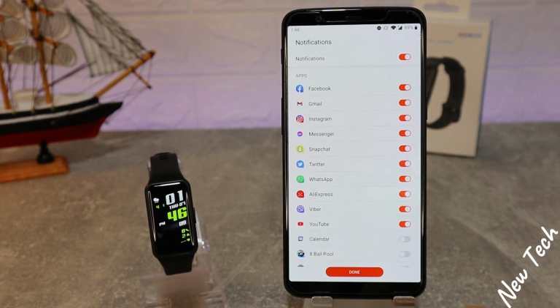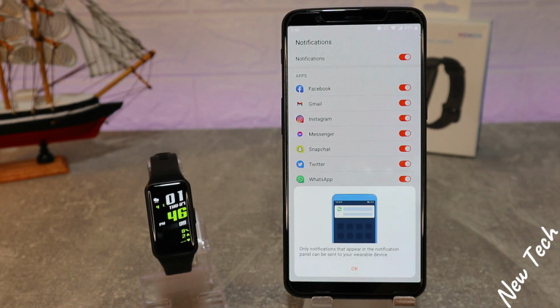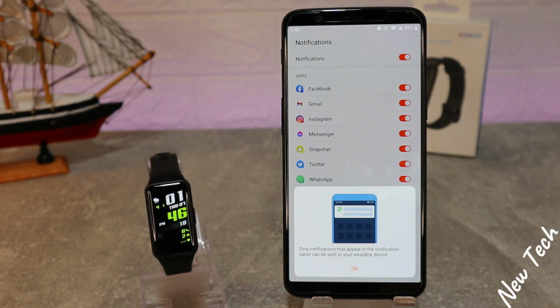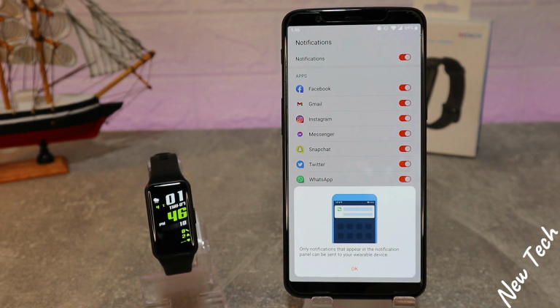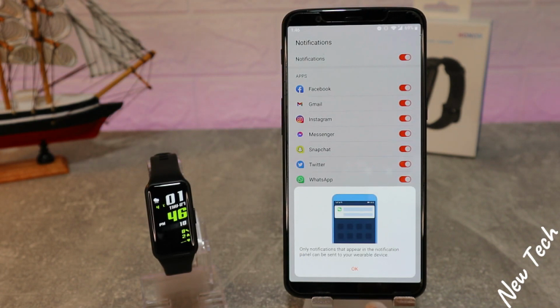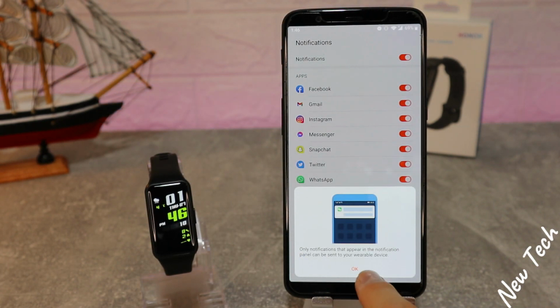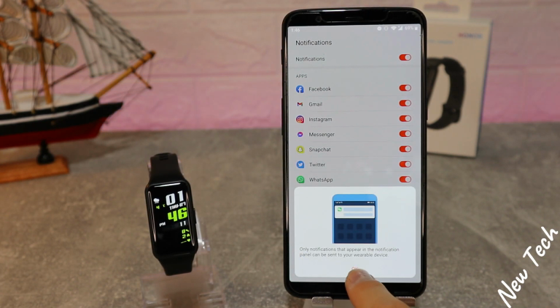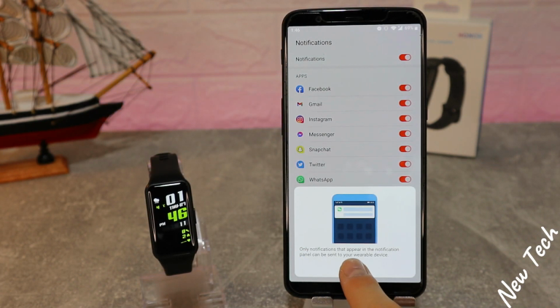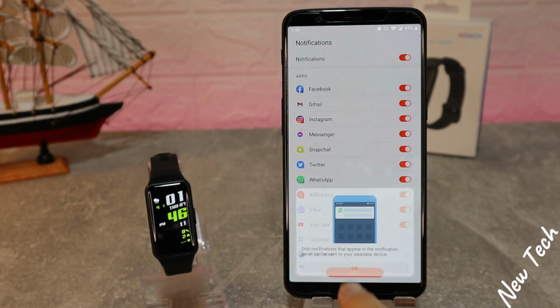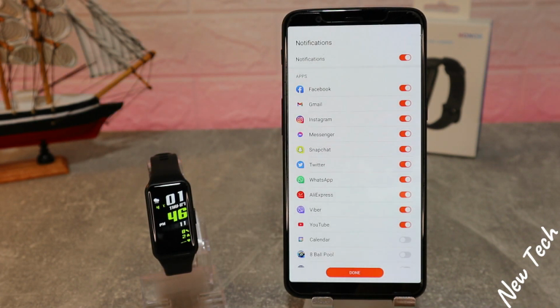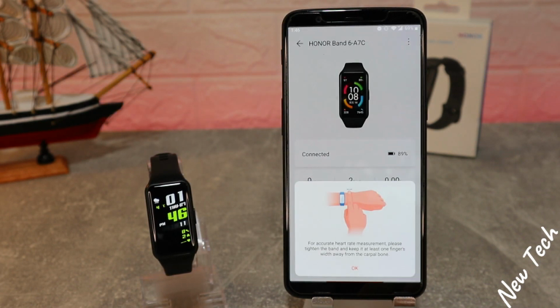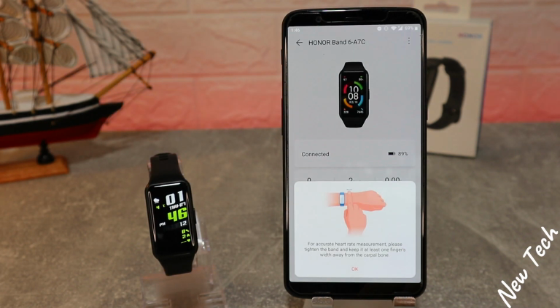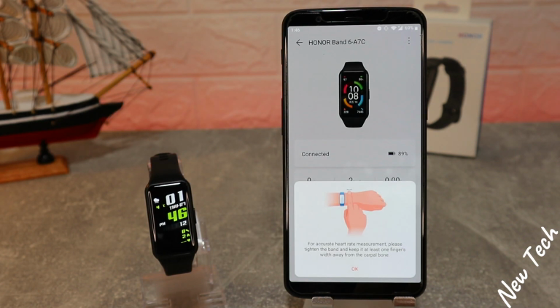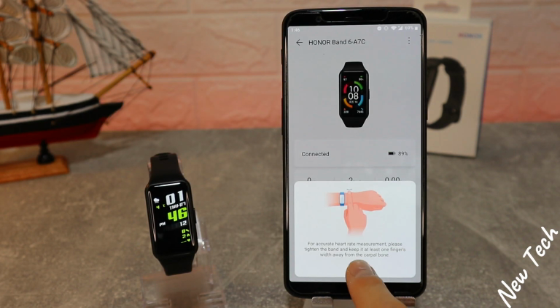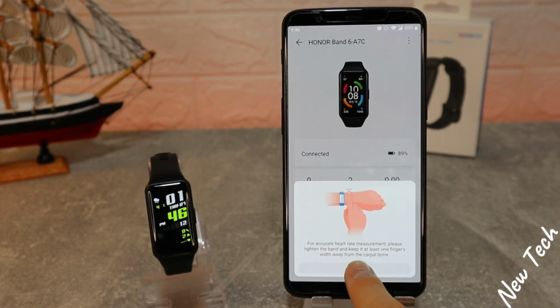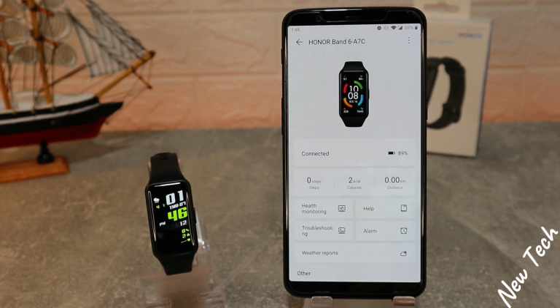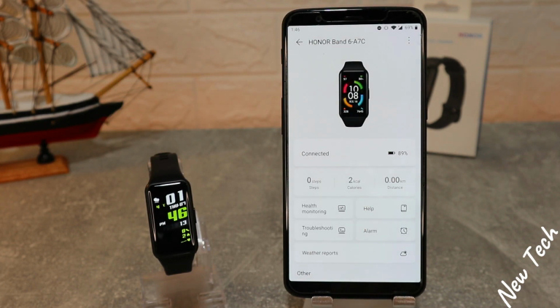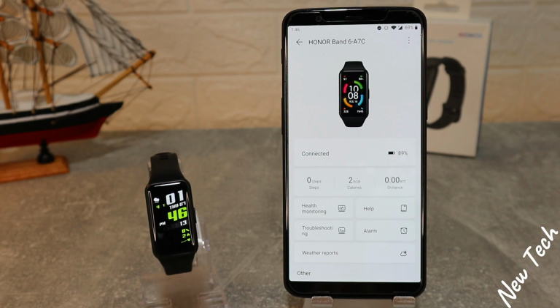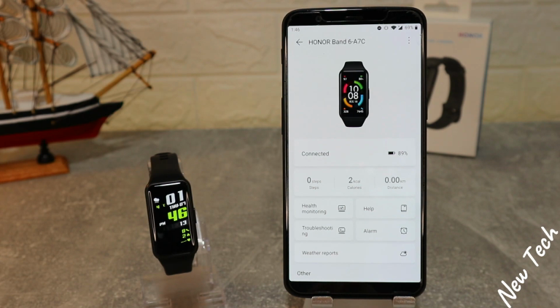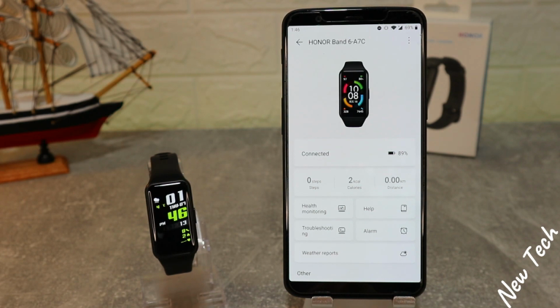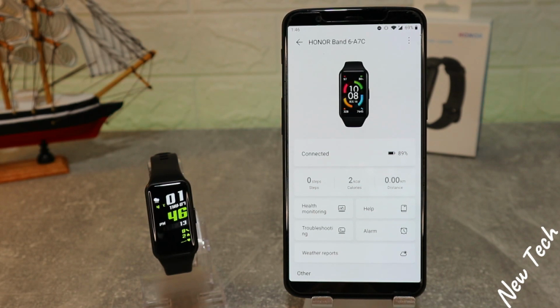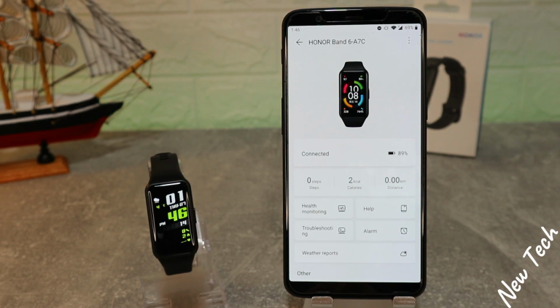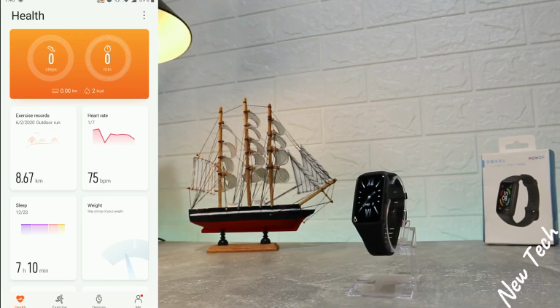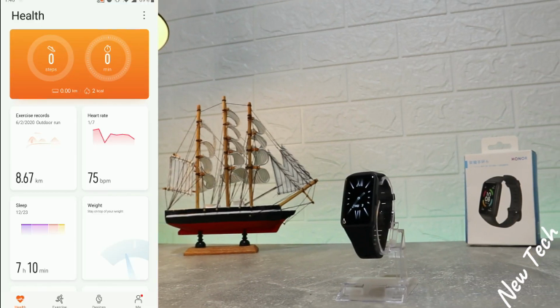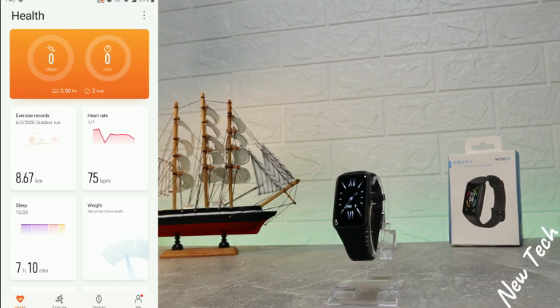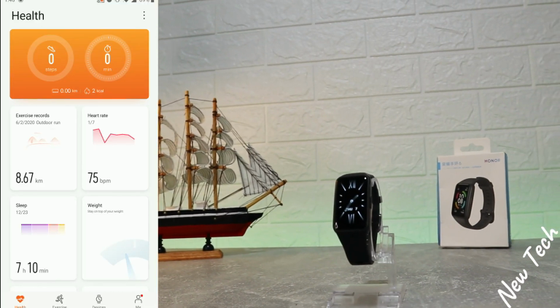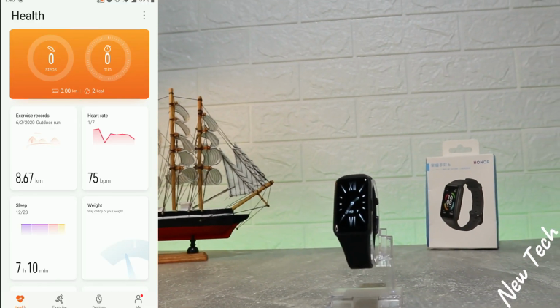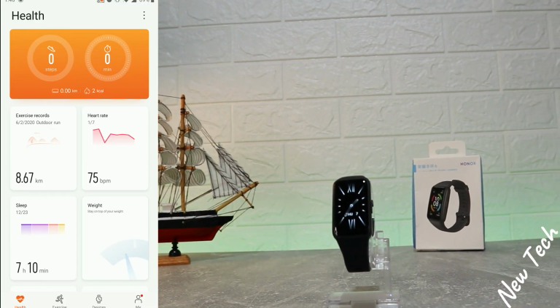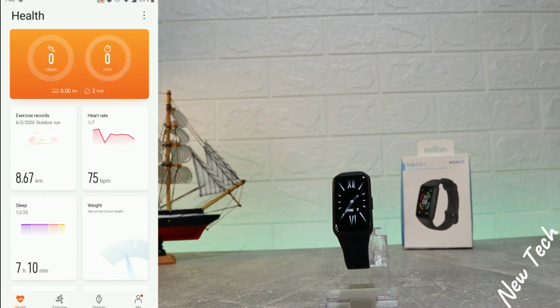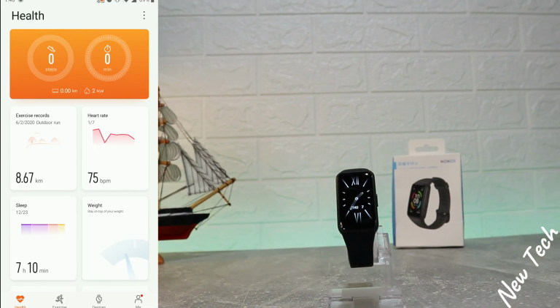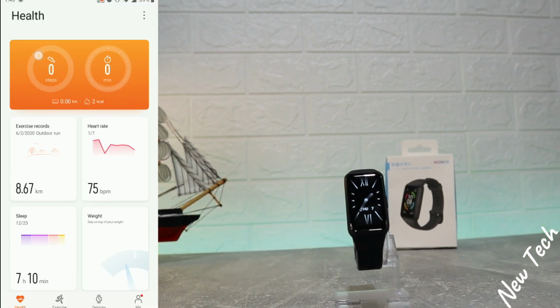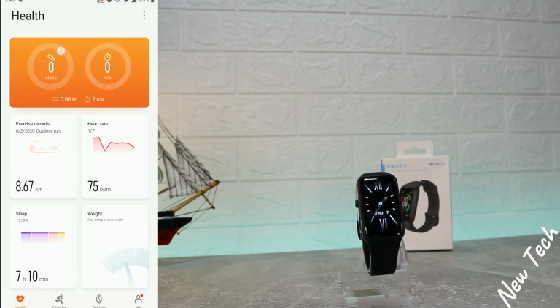The watch is now connected. The notification permission is just a bonus to help it work better. You can see the first page now shows your health statistics.